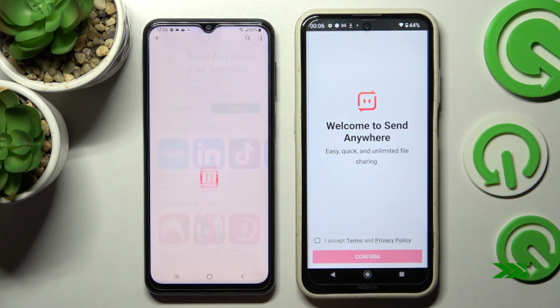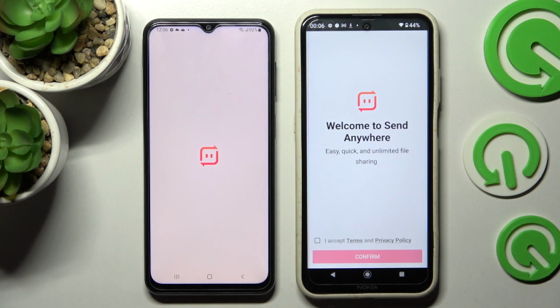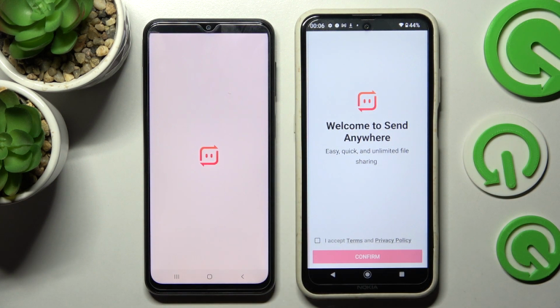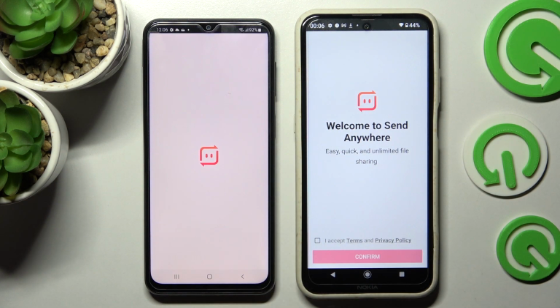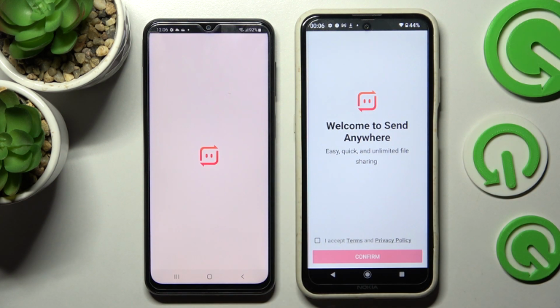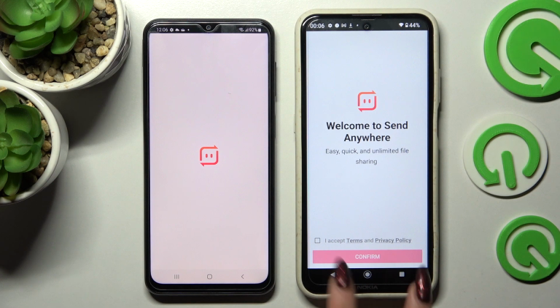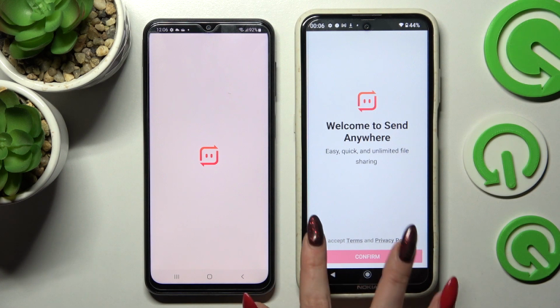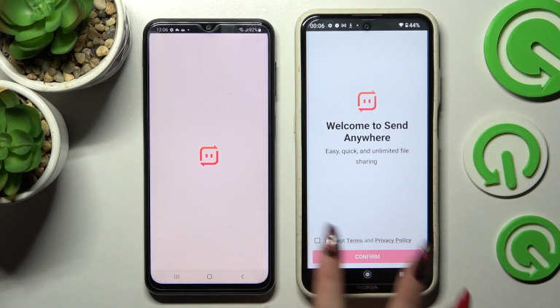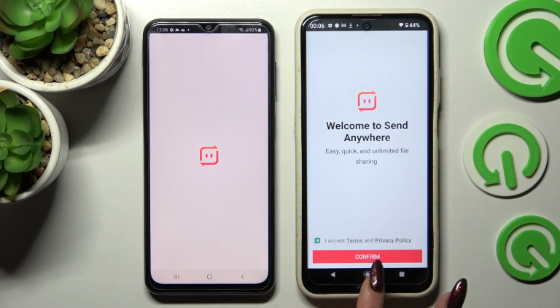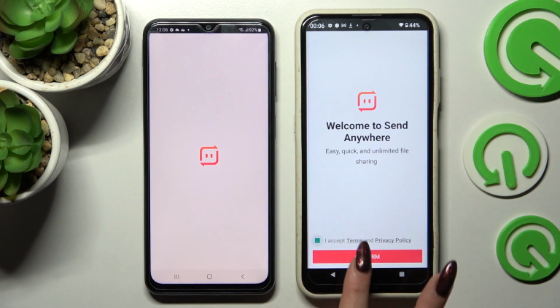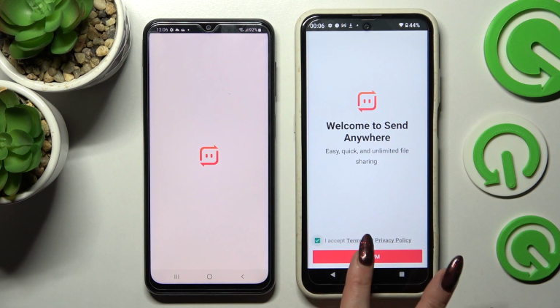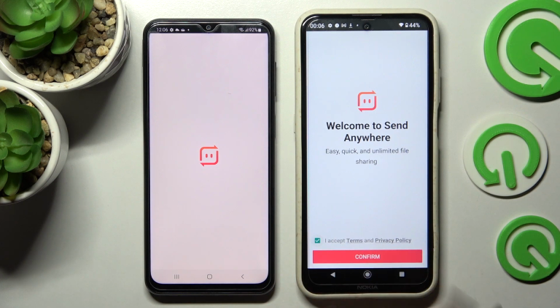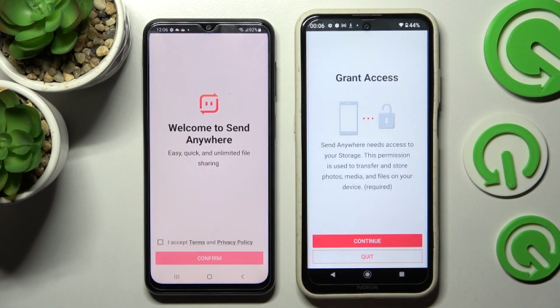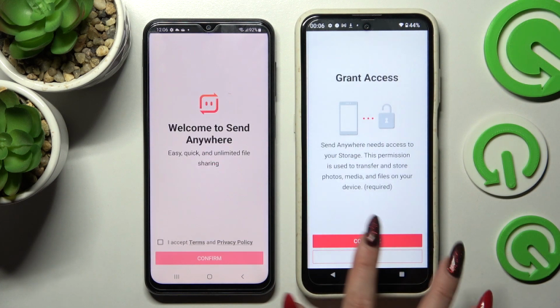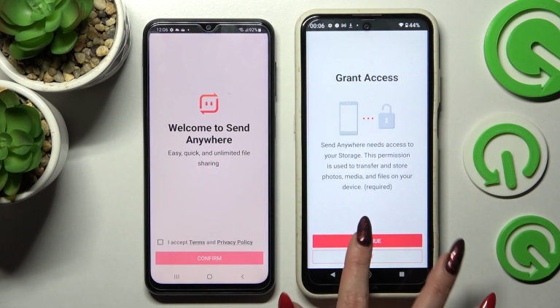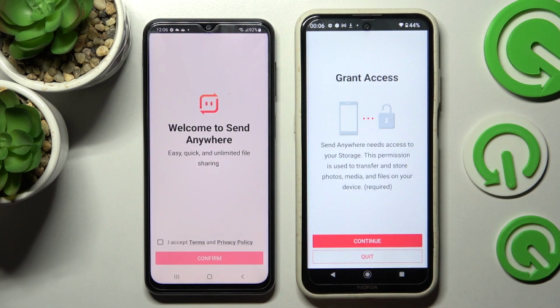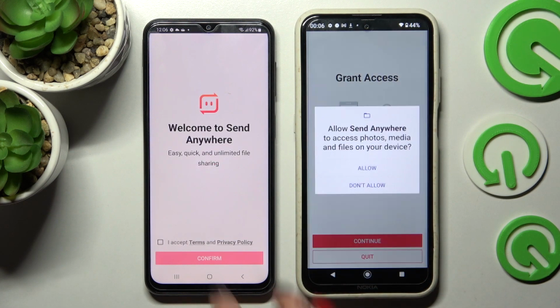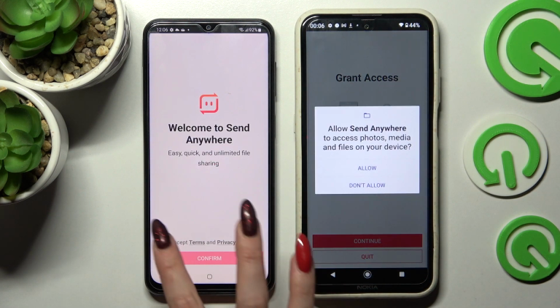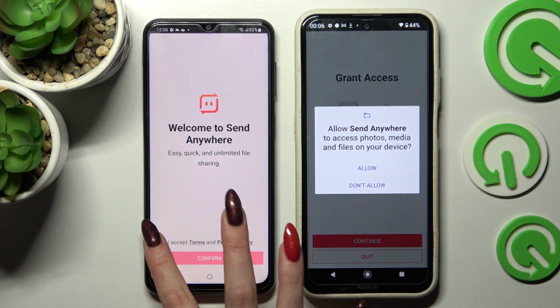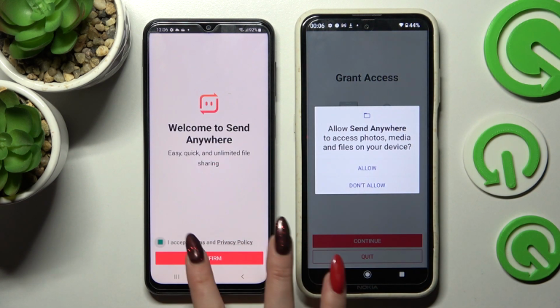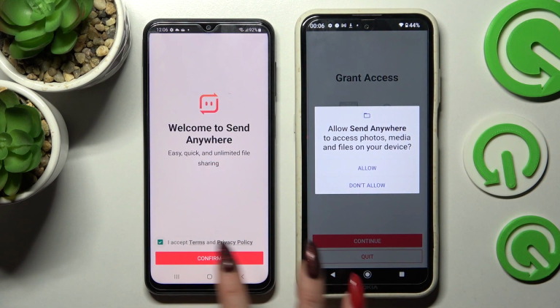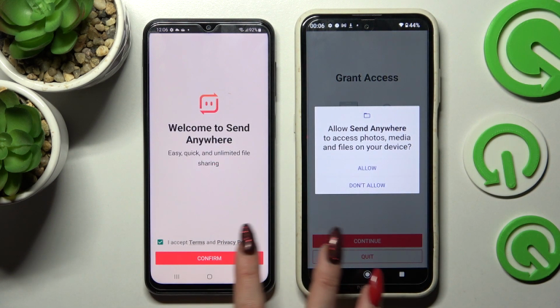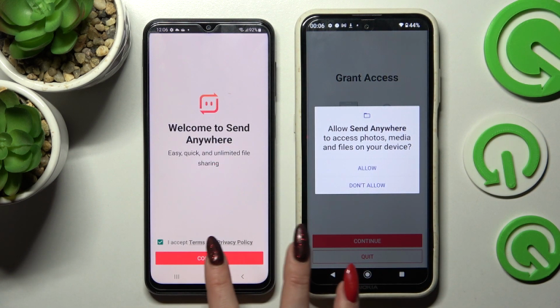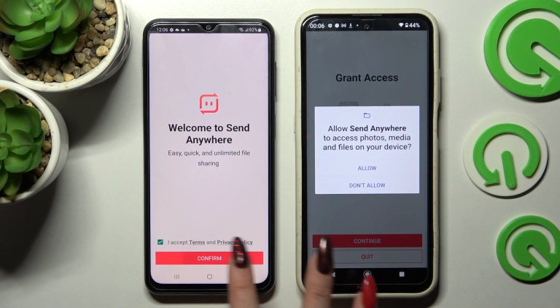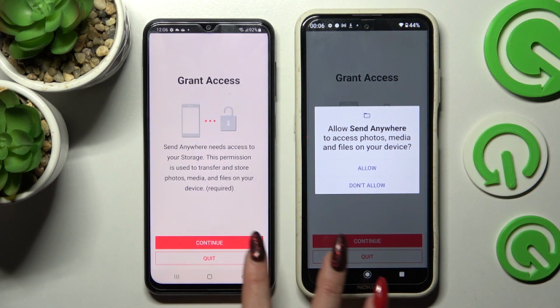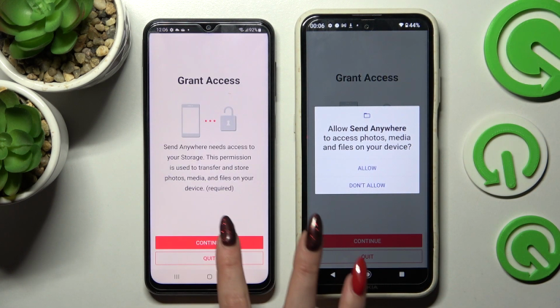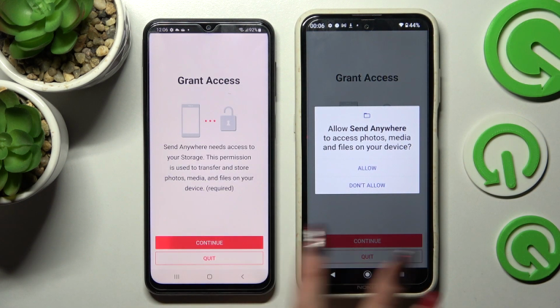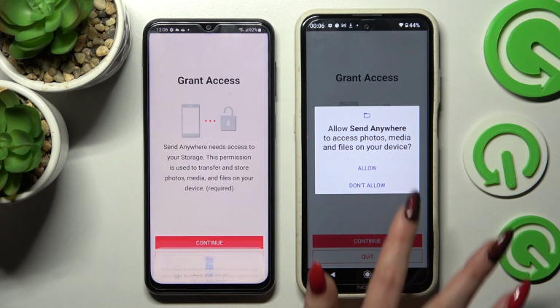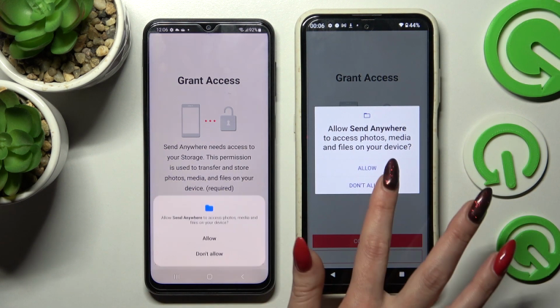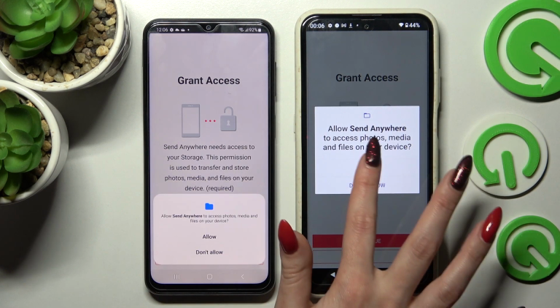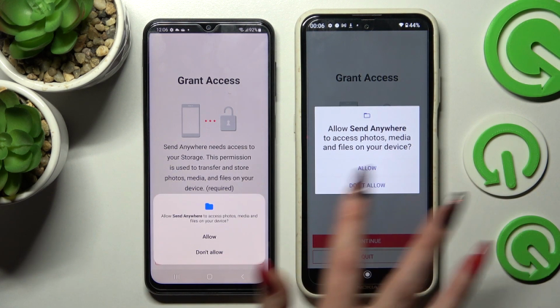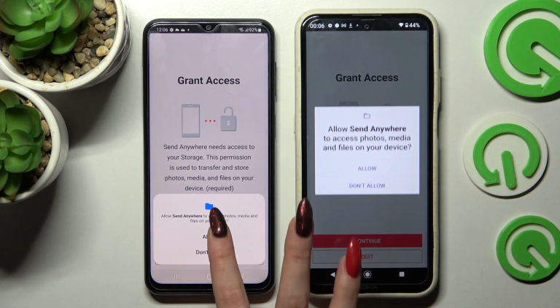Over here tap on I Accept, Confirm, Continue, and finally Allow.